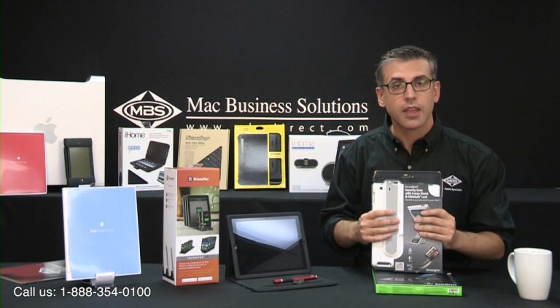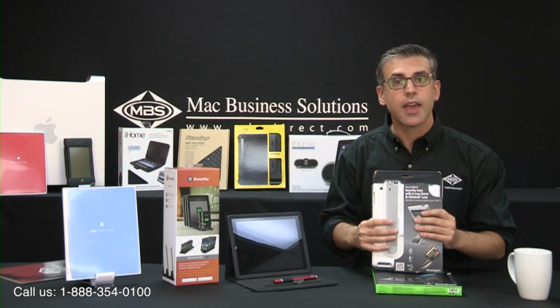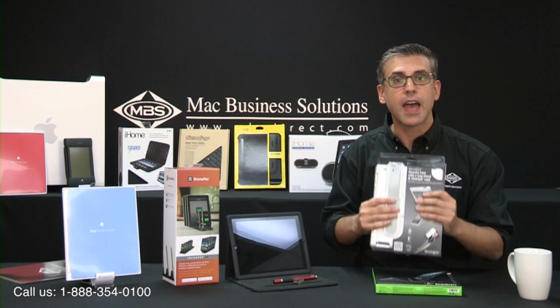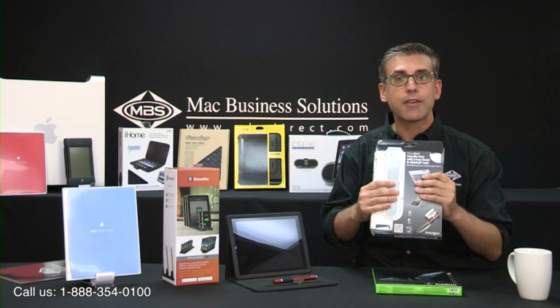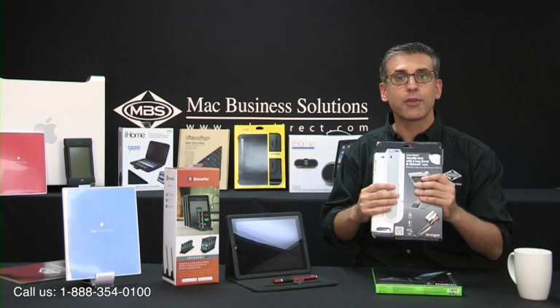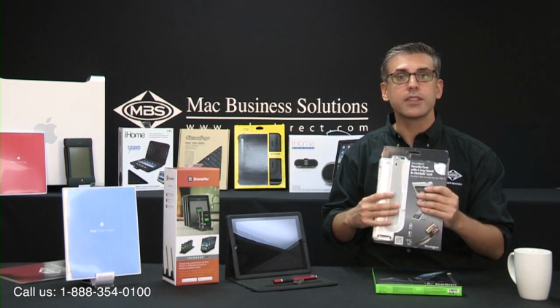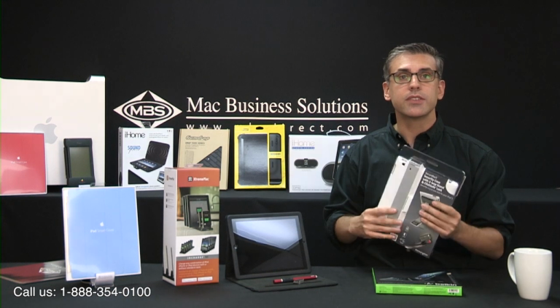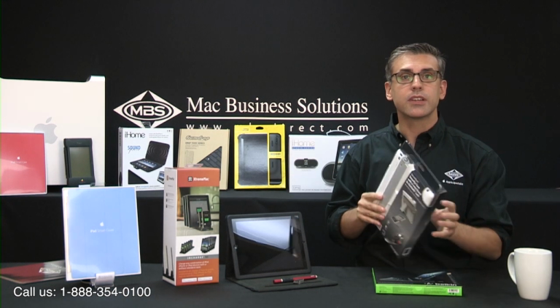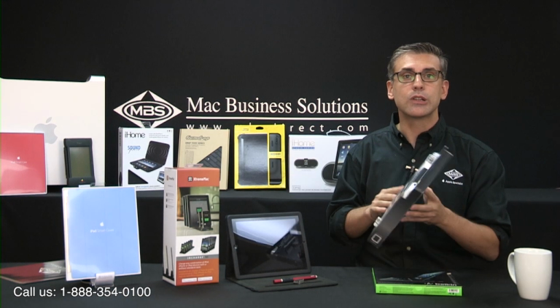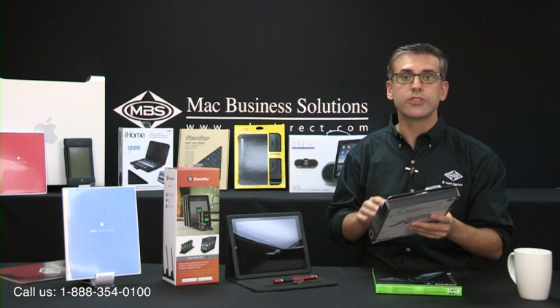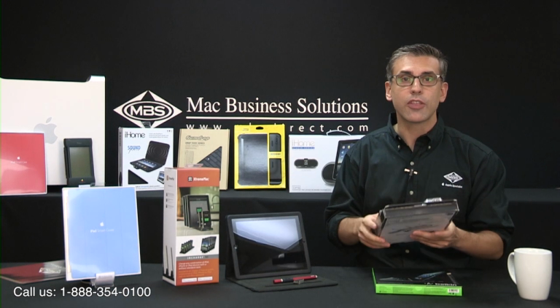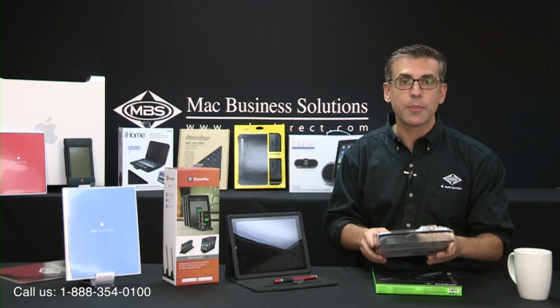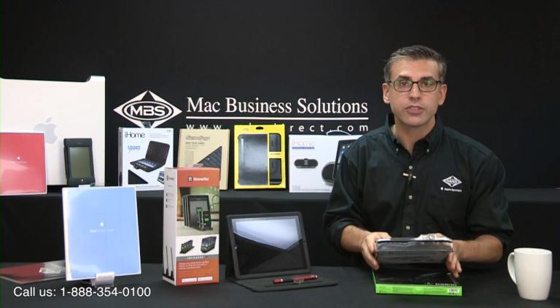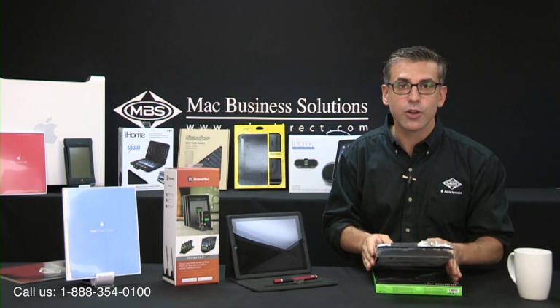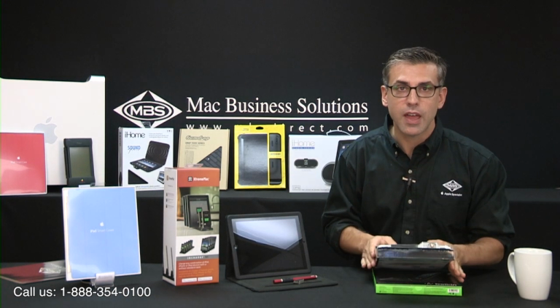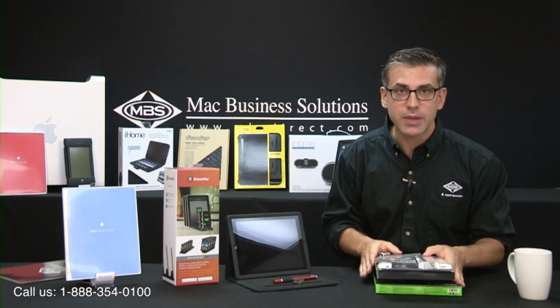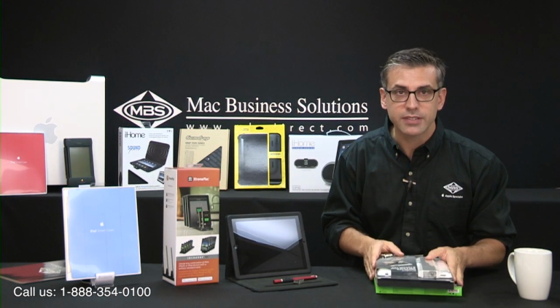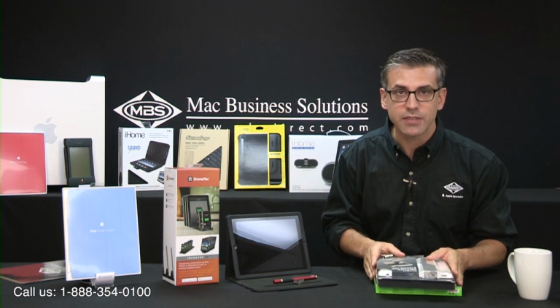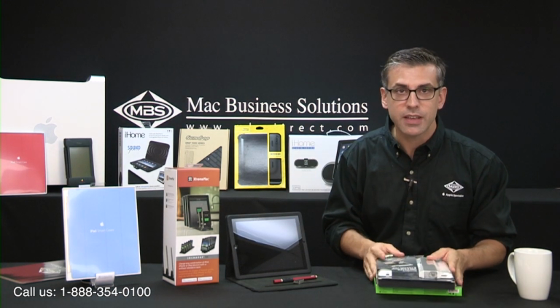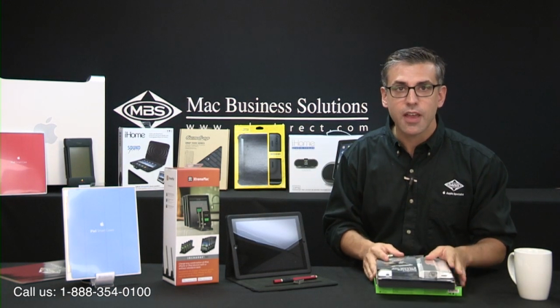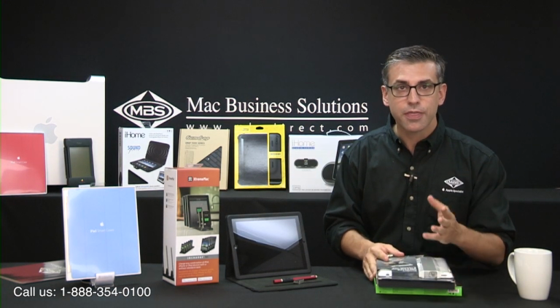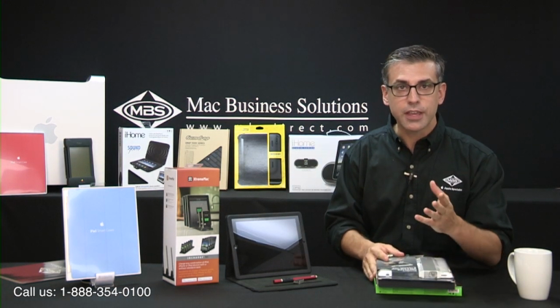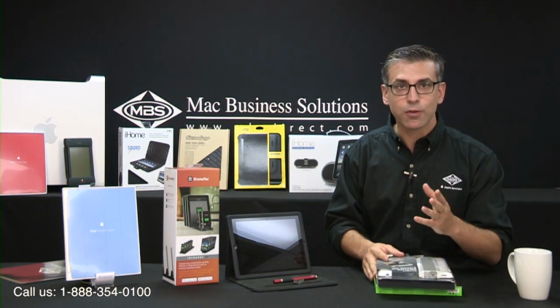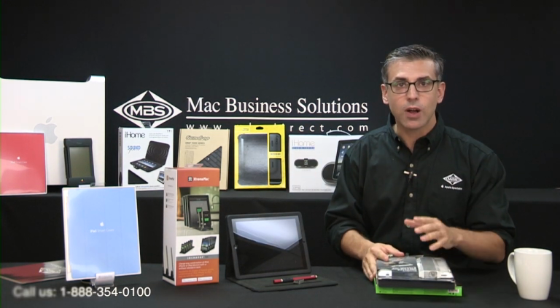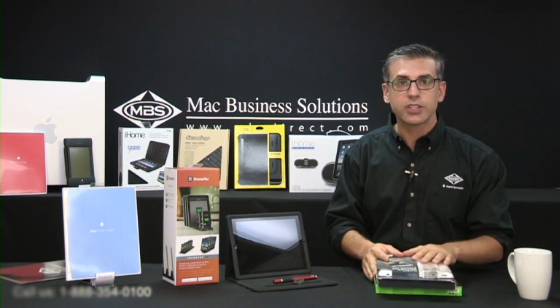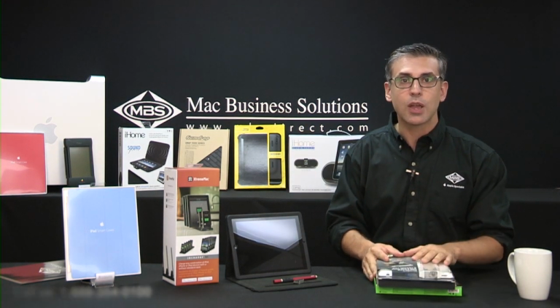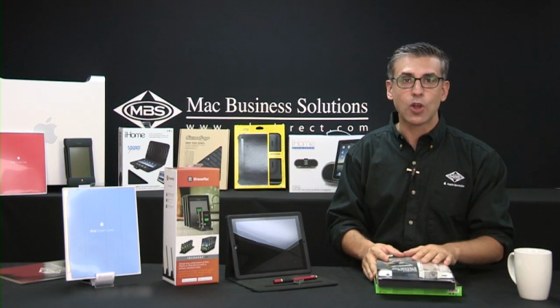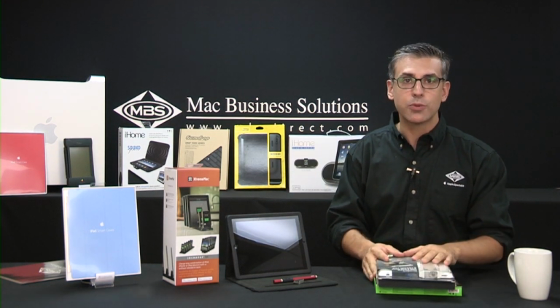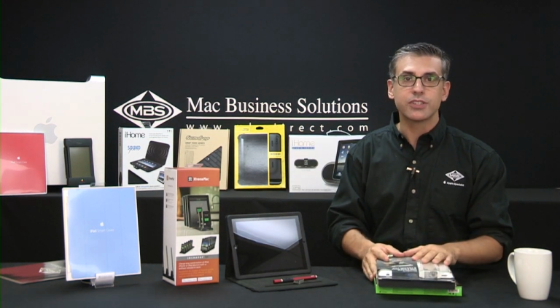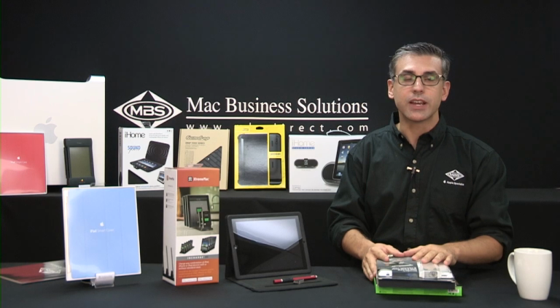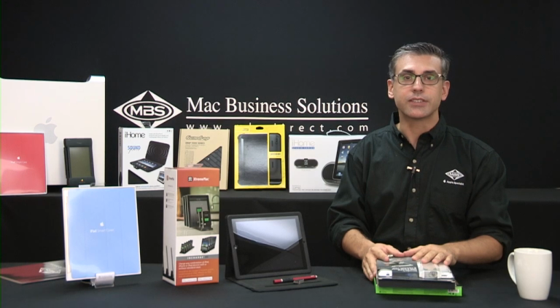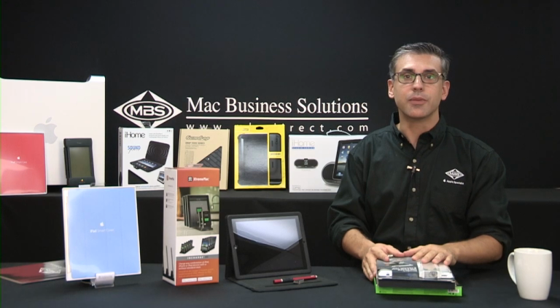And that concludes another episode of MBS TV. Thank you for watching and we hope to see you next time.